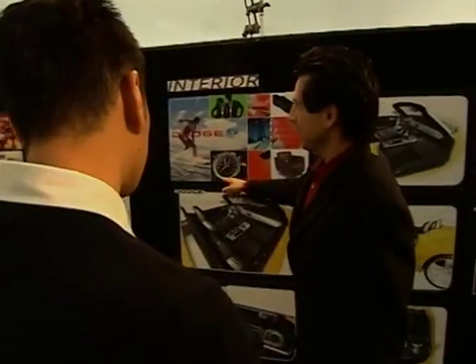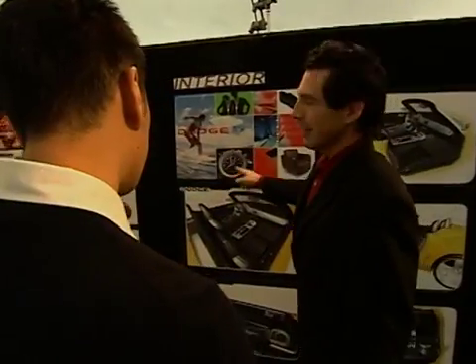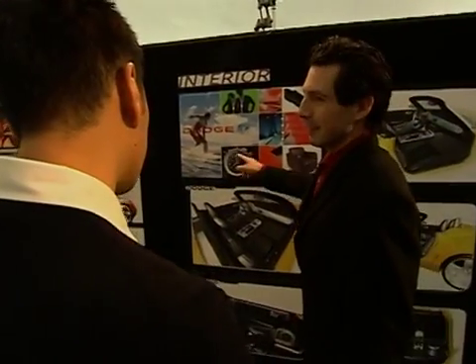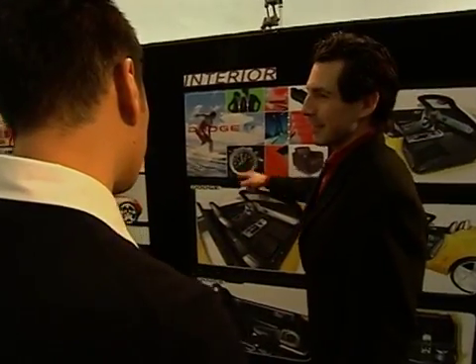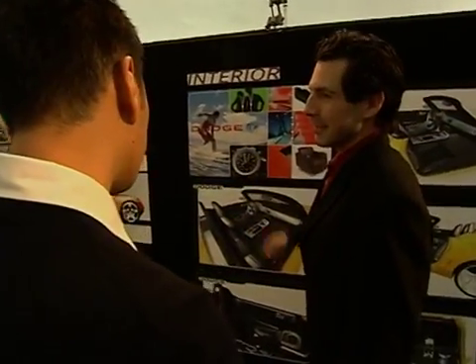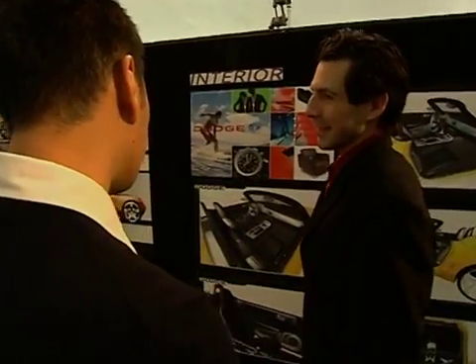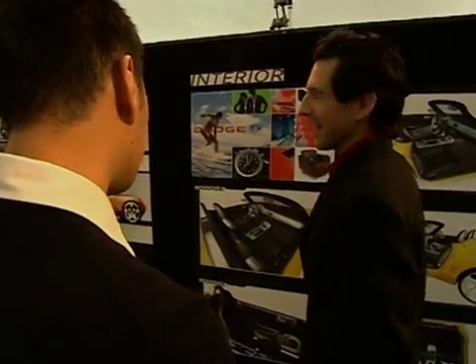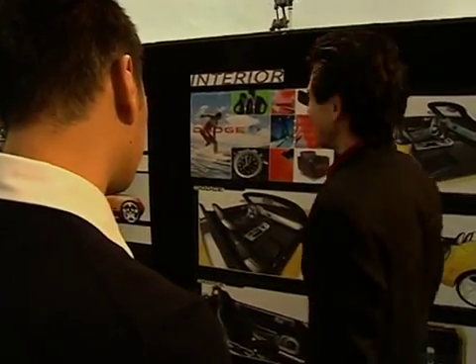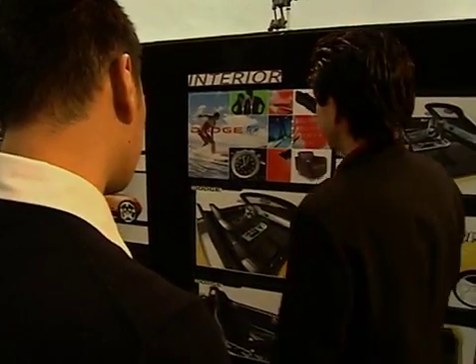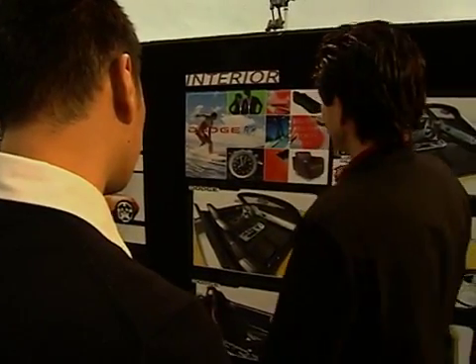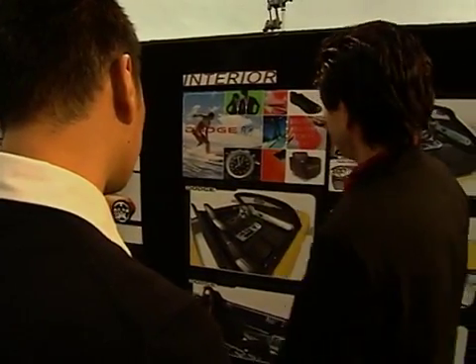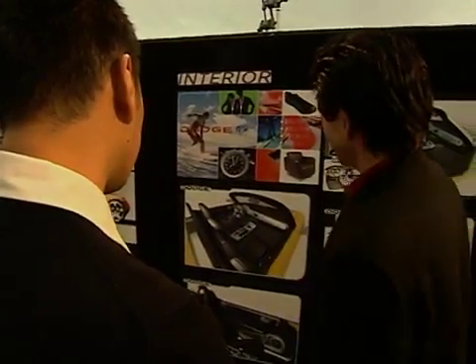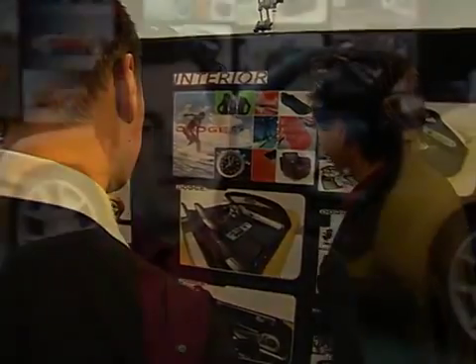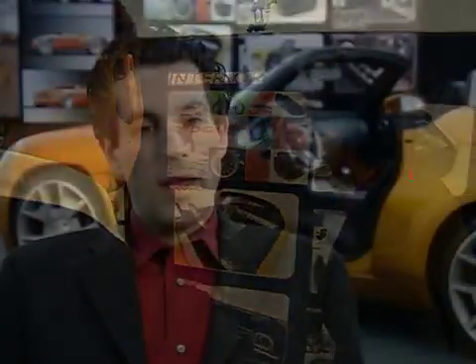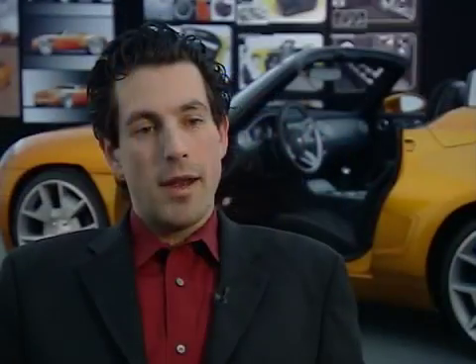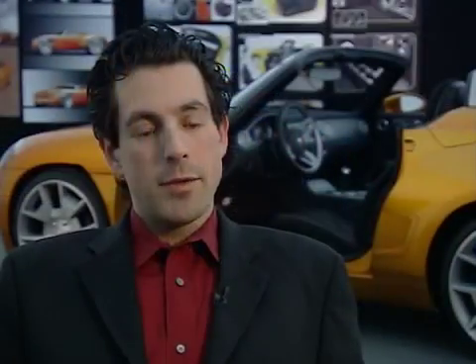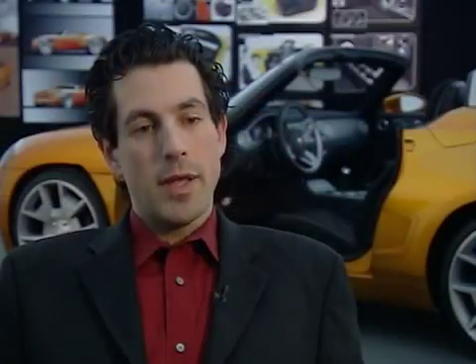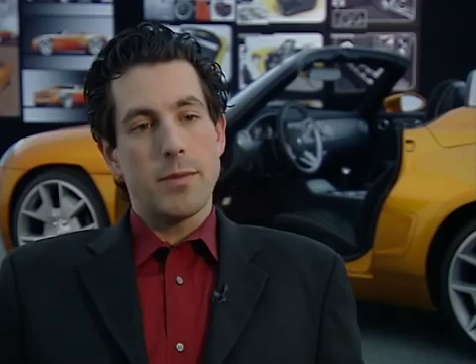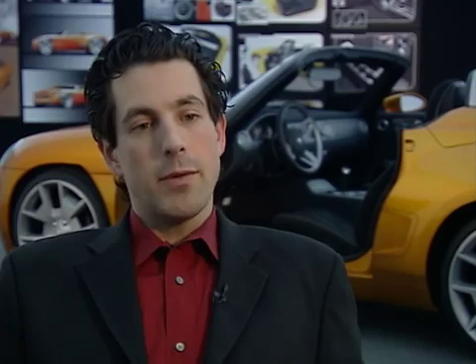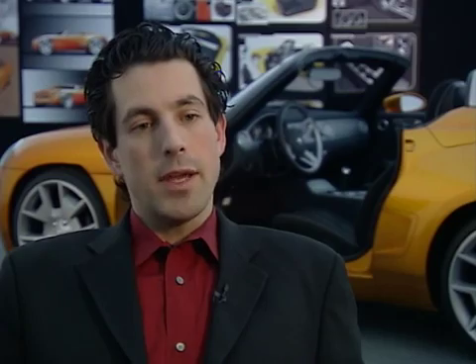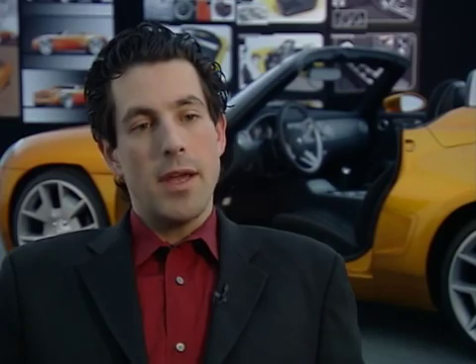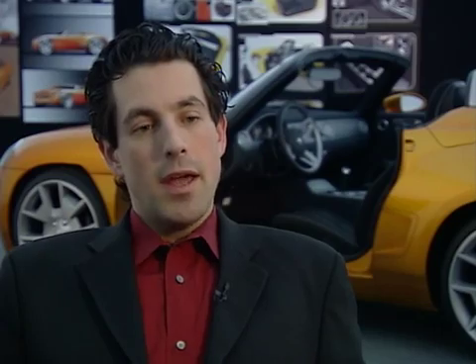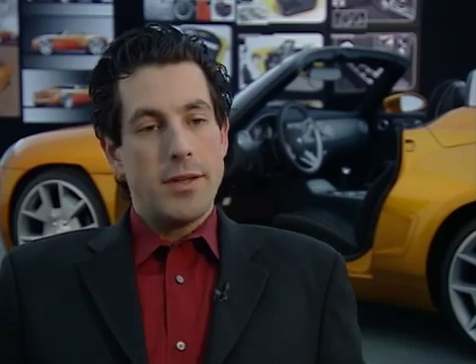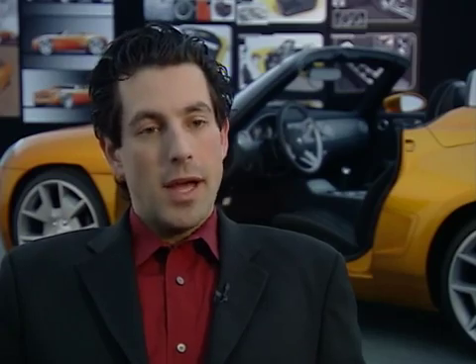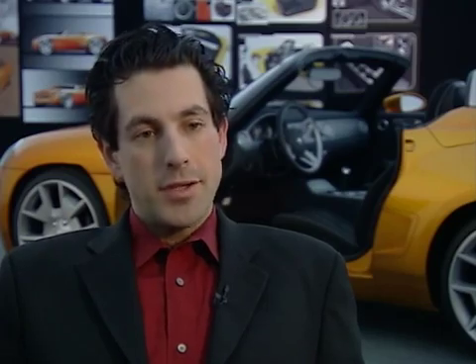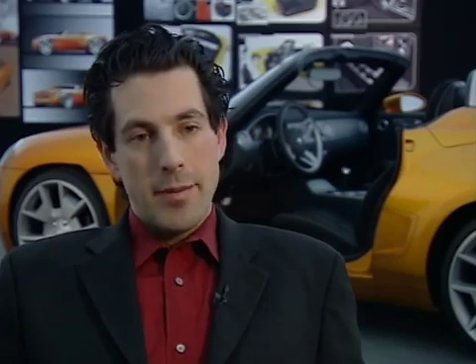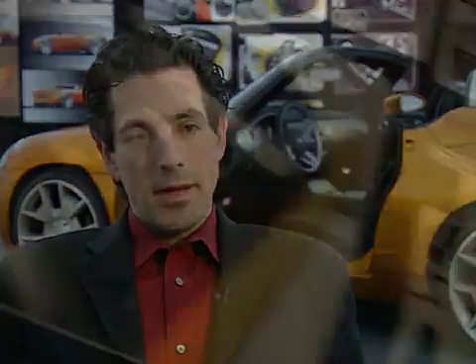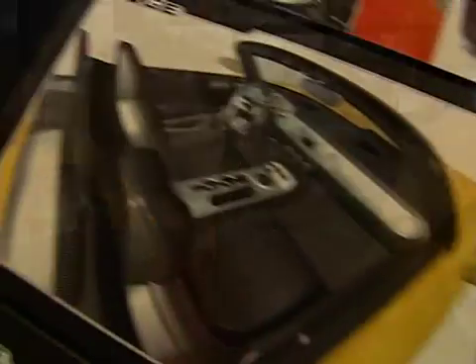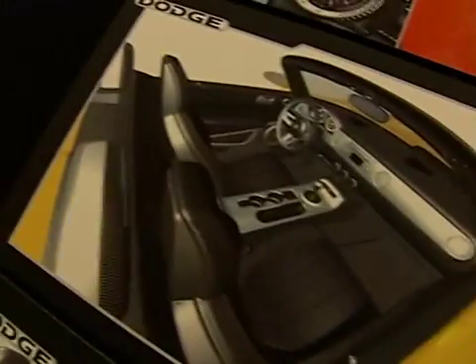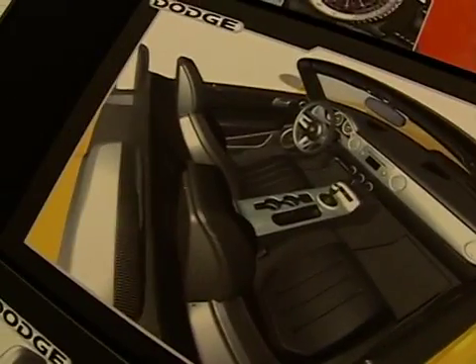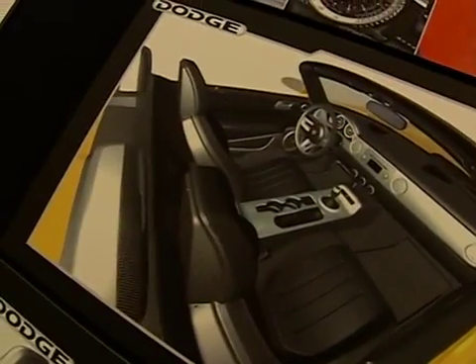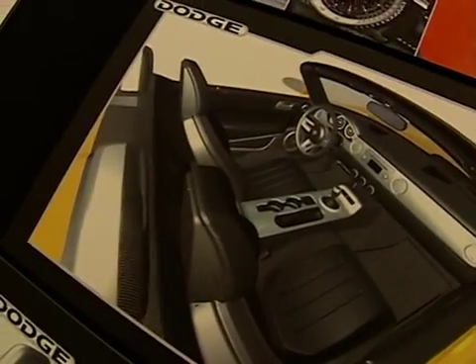My name is Dan Zimmerman. I'm senior designer and I'm responsible for the Dodge Demon concept car interior.